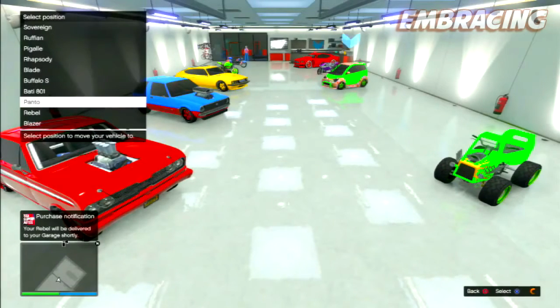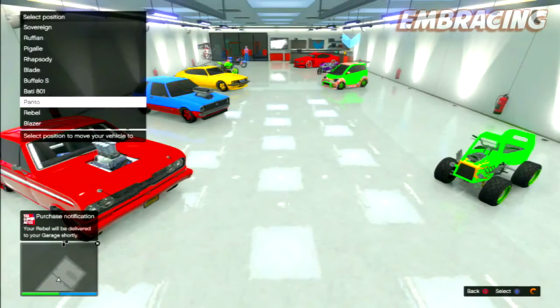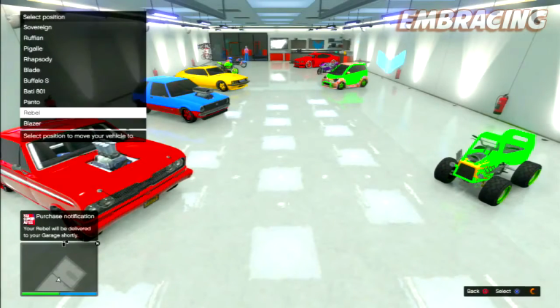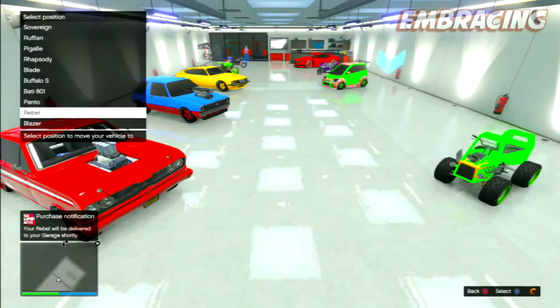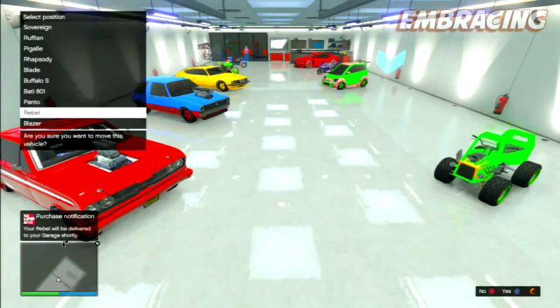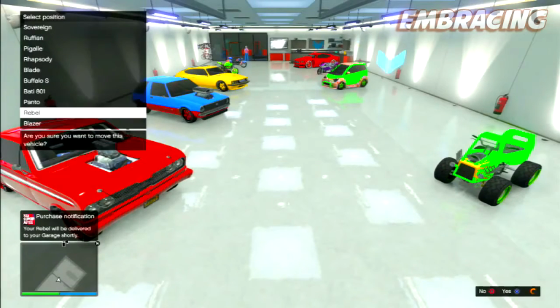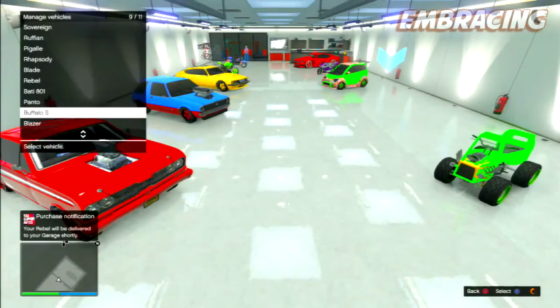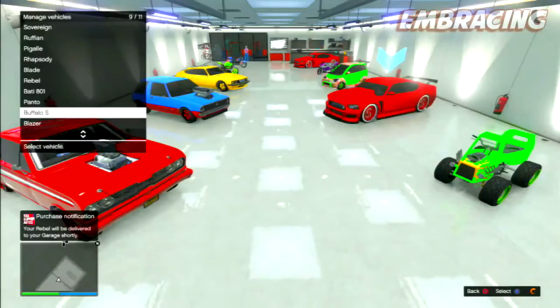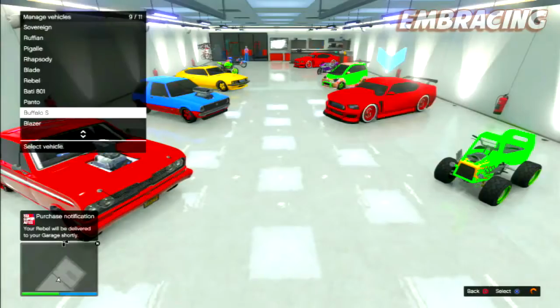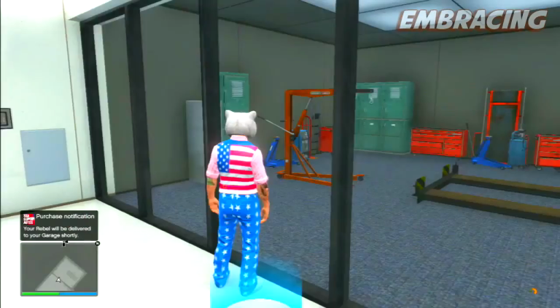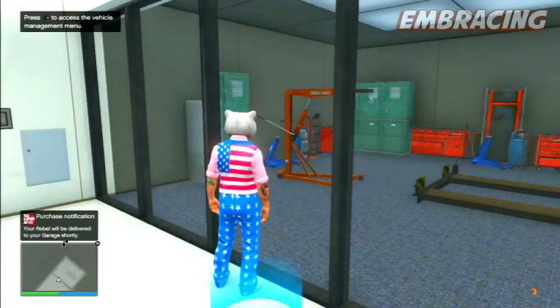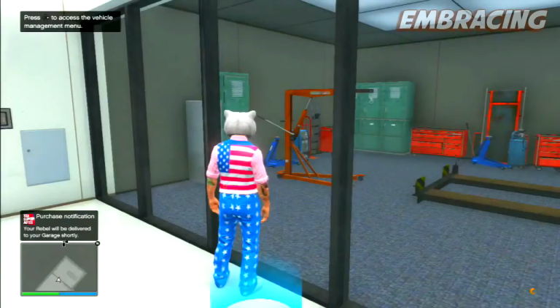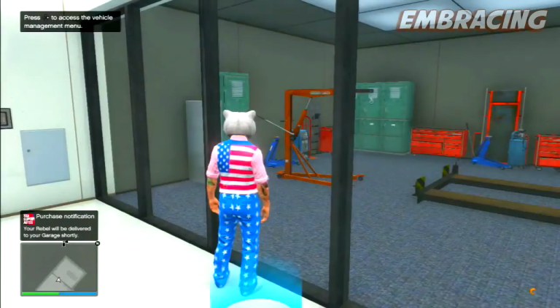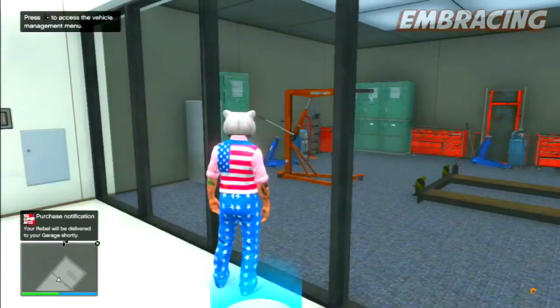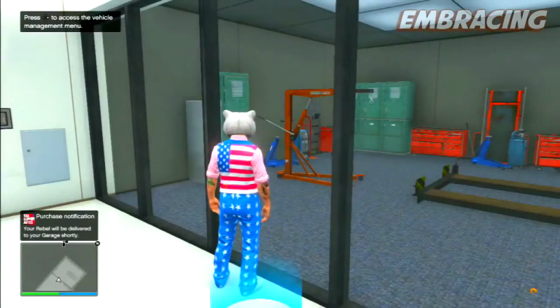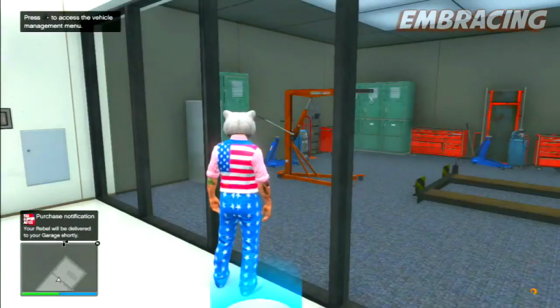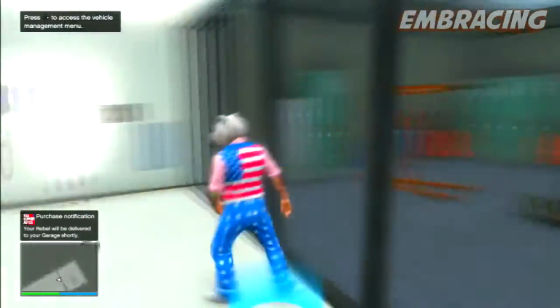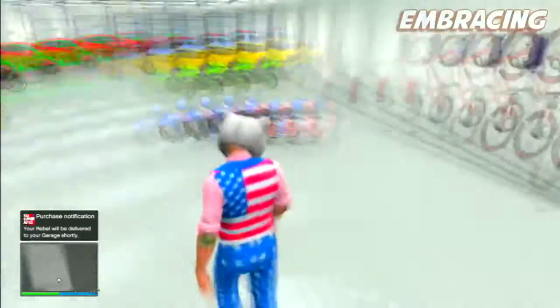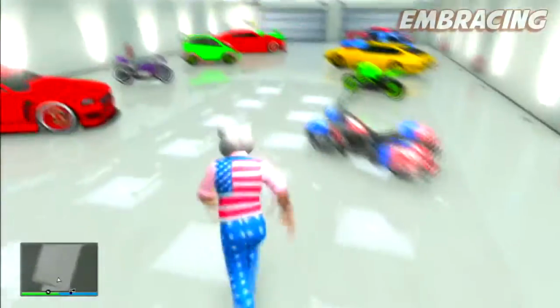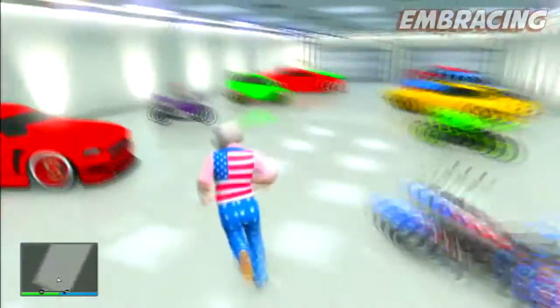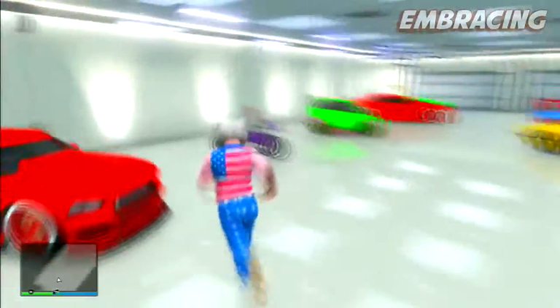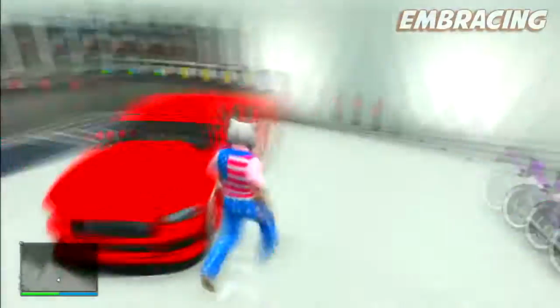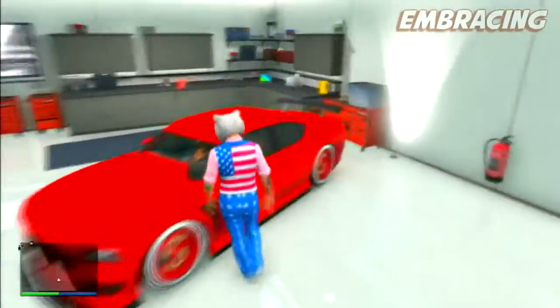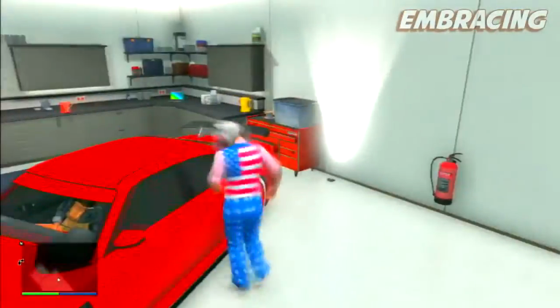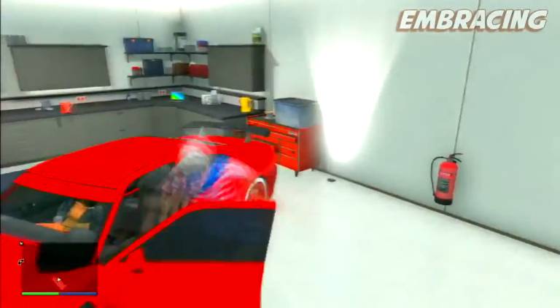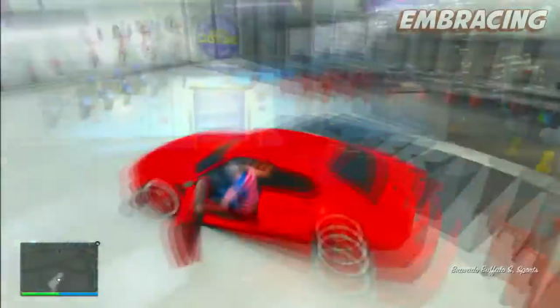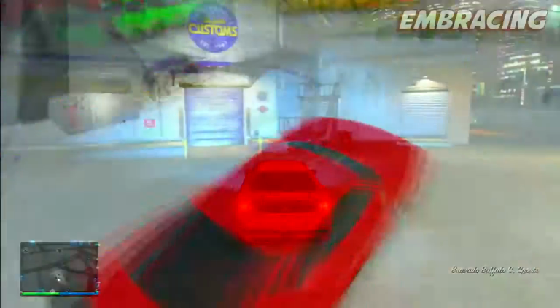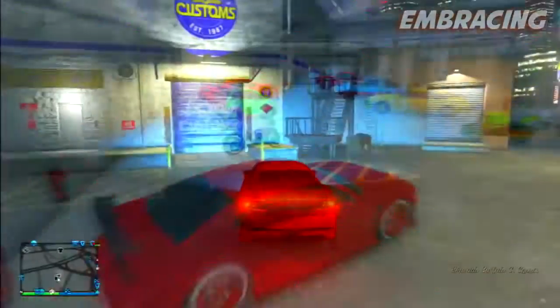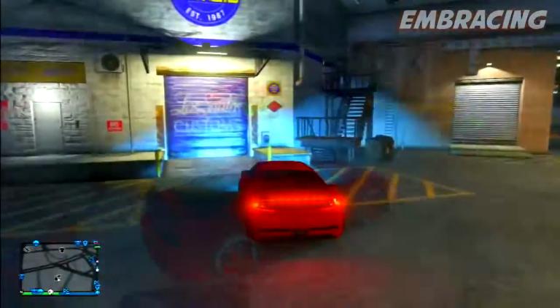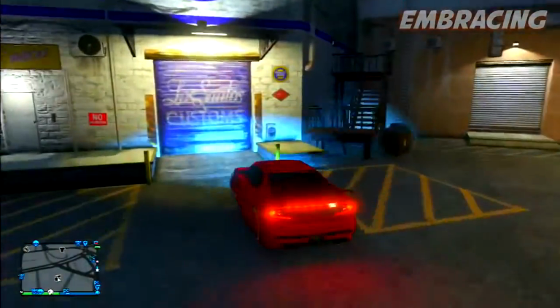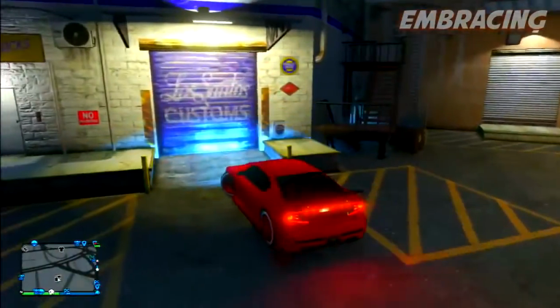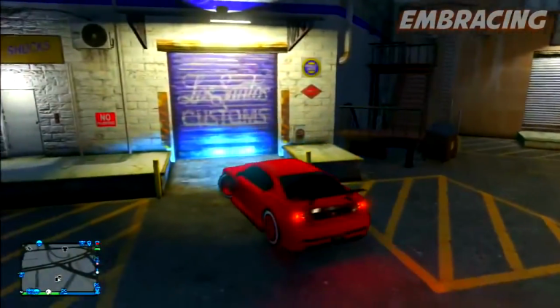Move that car over to the spot of the Rebel. As you can see, the car did in fact duplicate and now you're pretty much done. Once you have the cars duplicated, get back into the car with the dead hooker still in it.